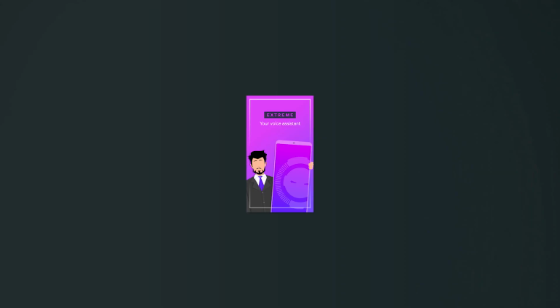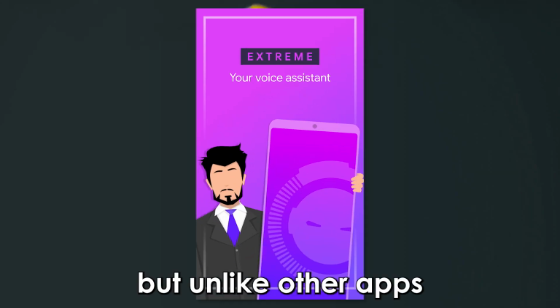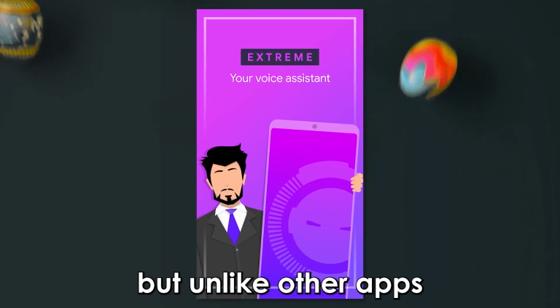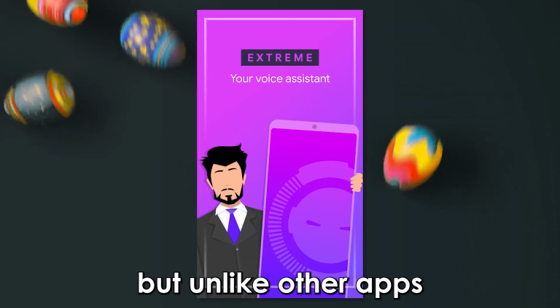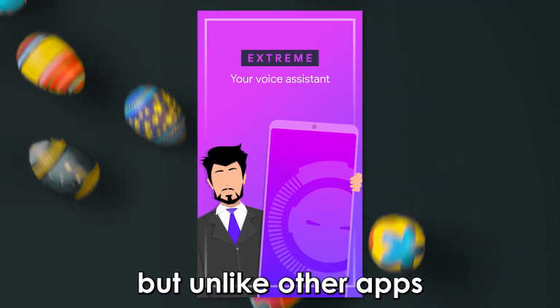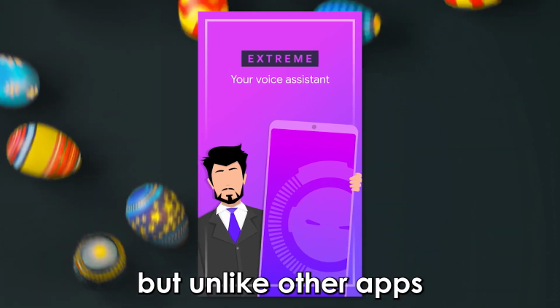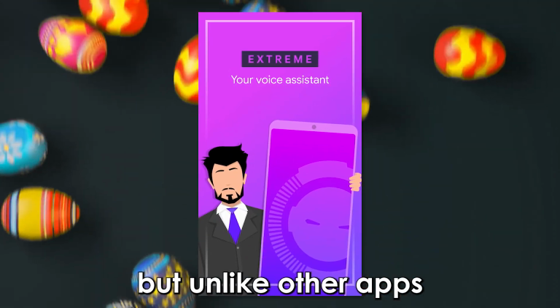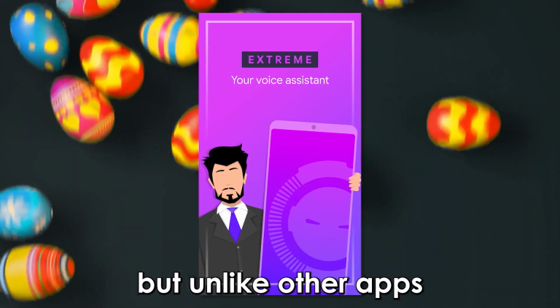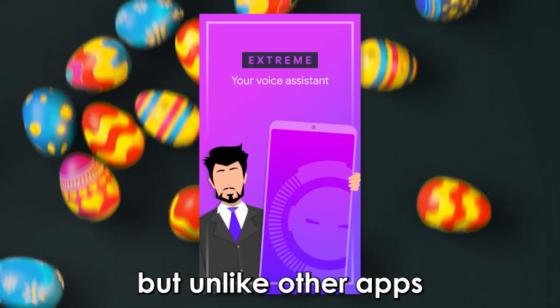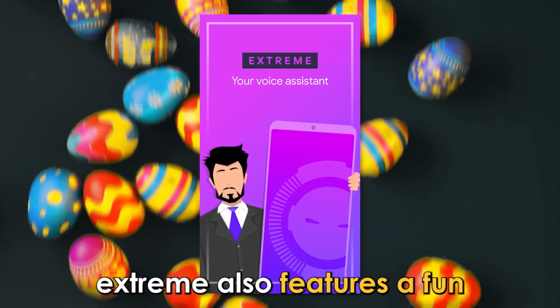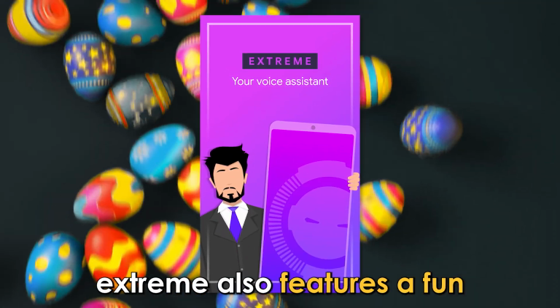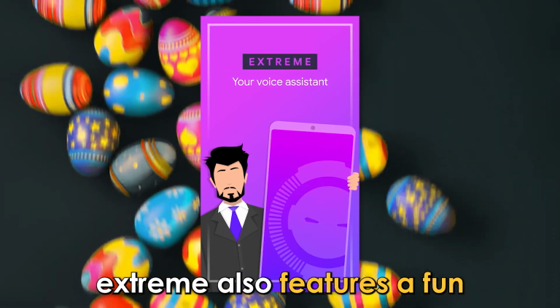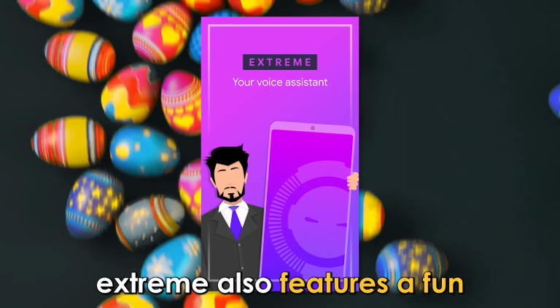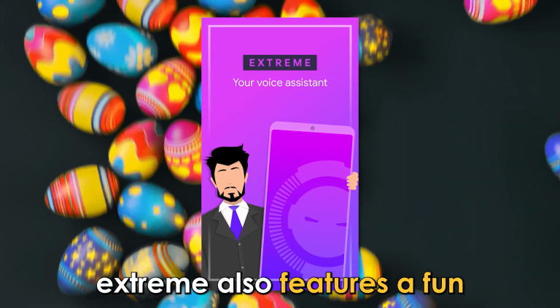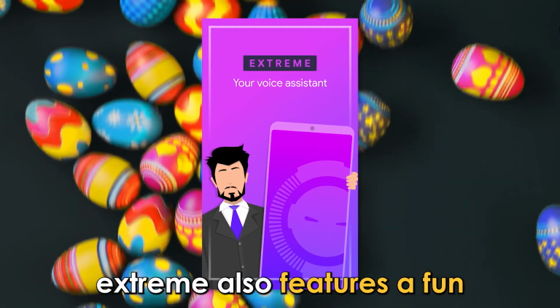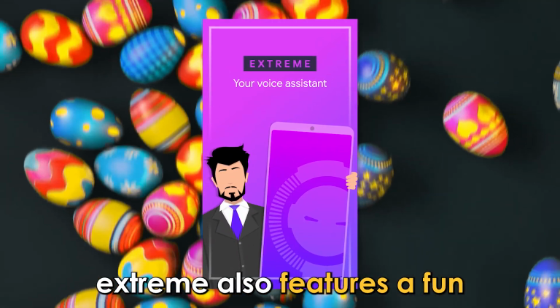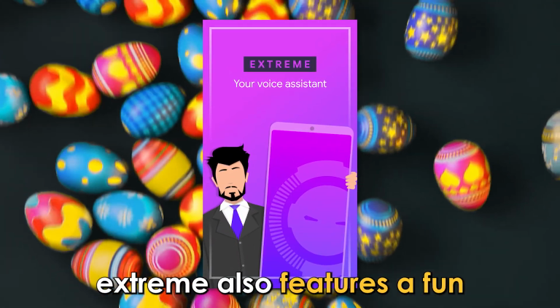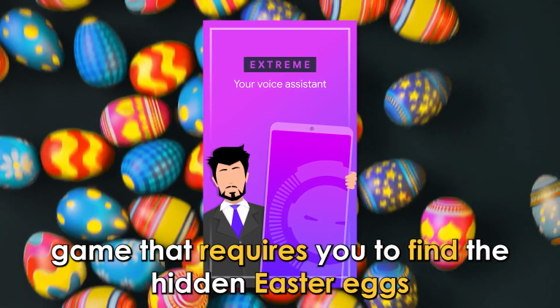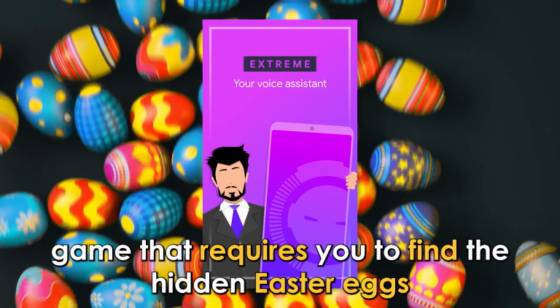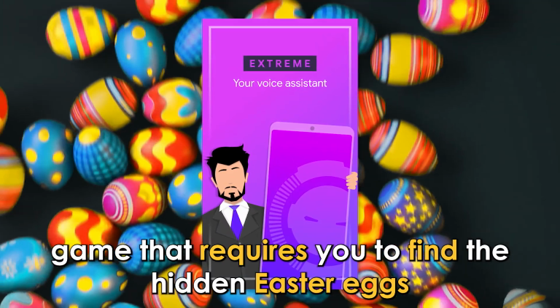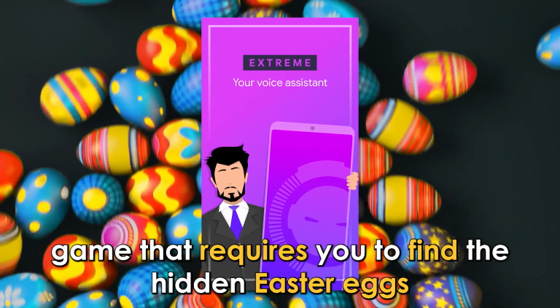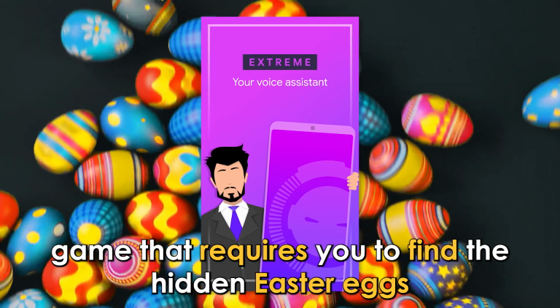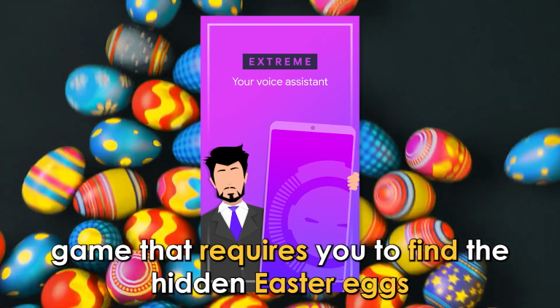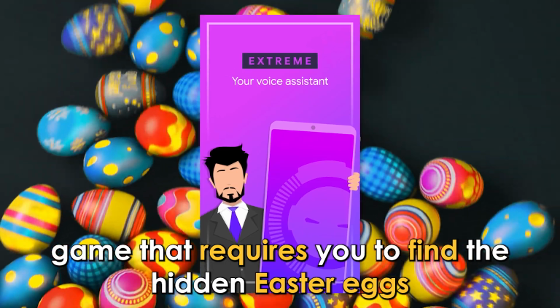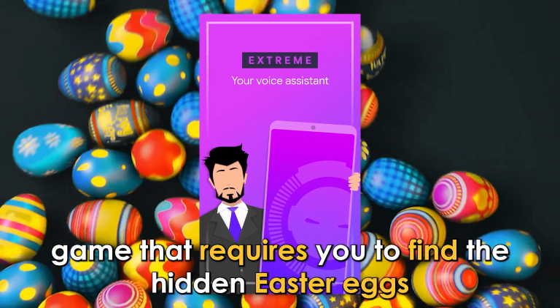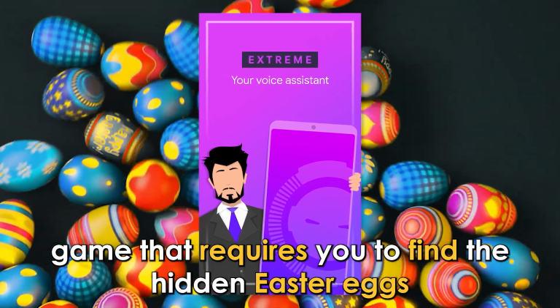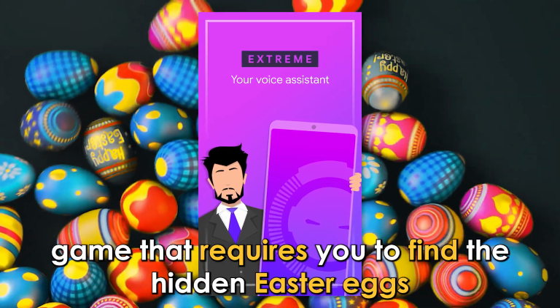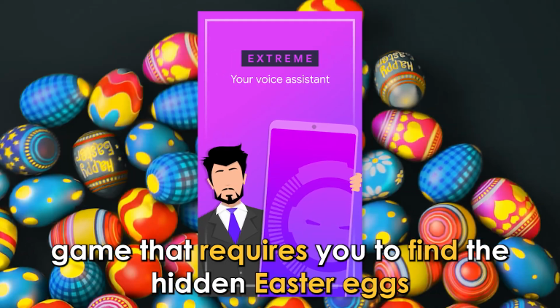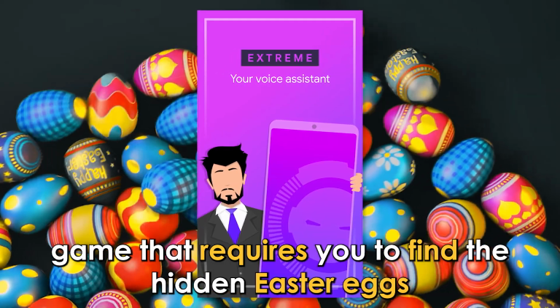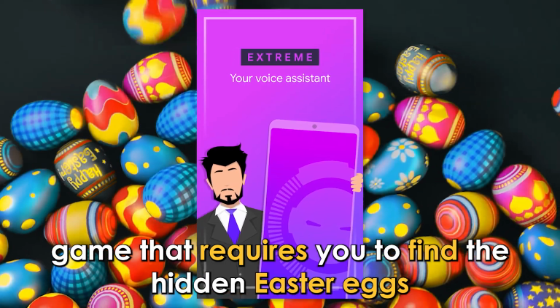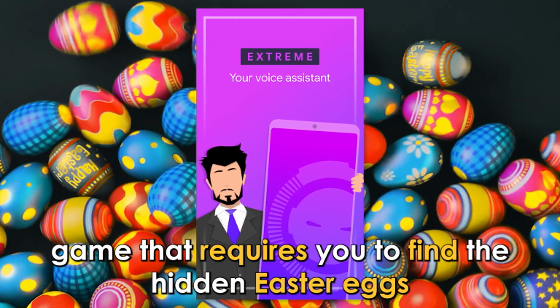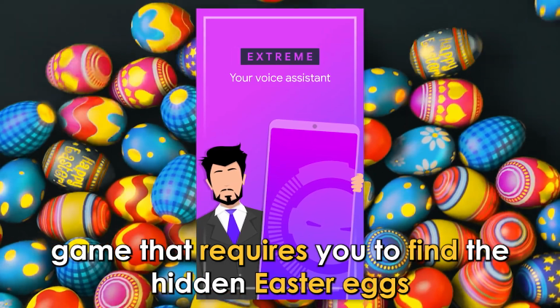But unlike other apps, Extreme also features a fun game that requires you to find the hidden Easter eggs.